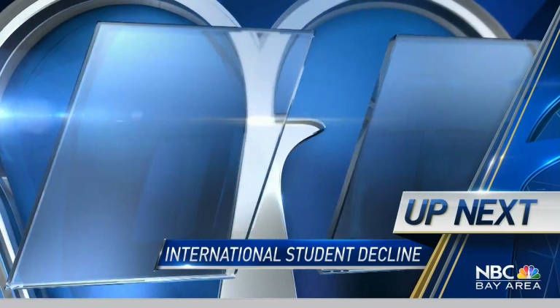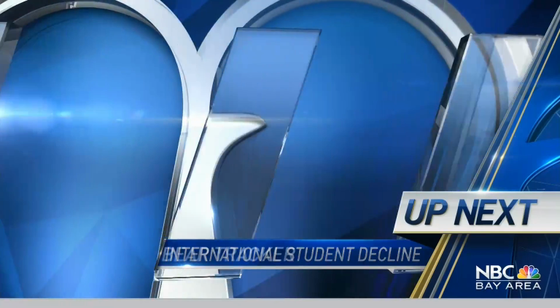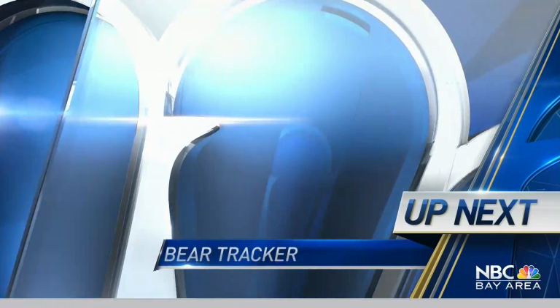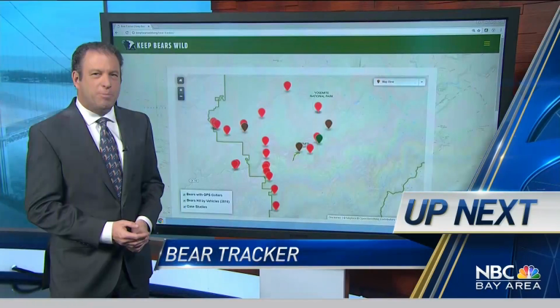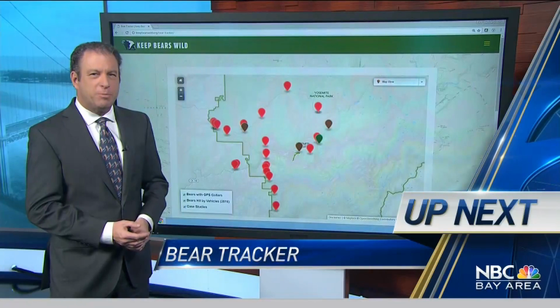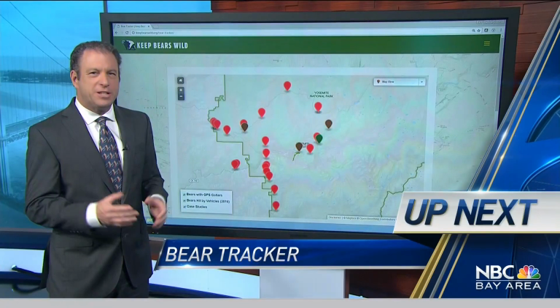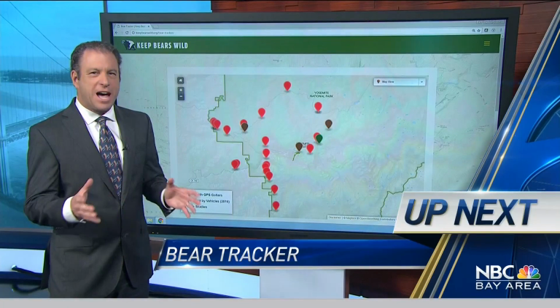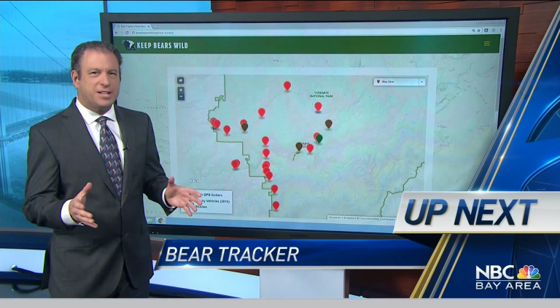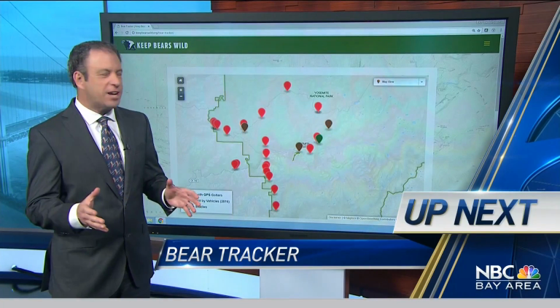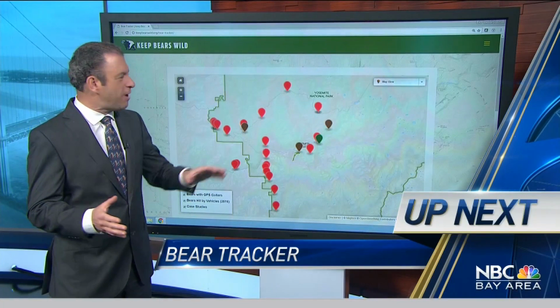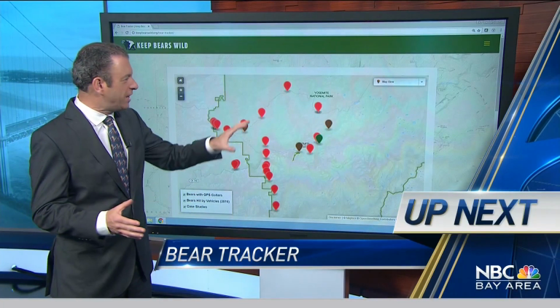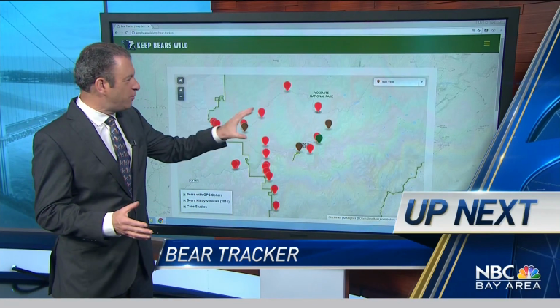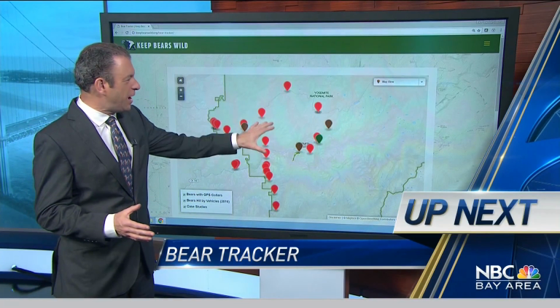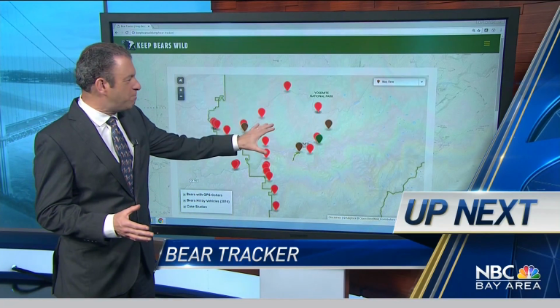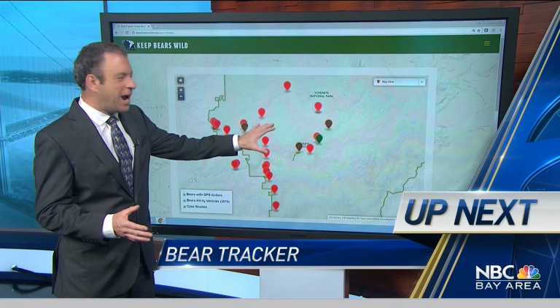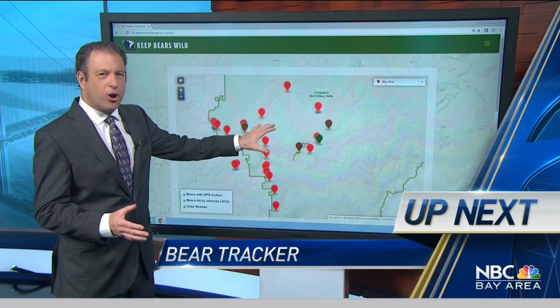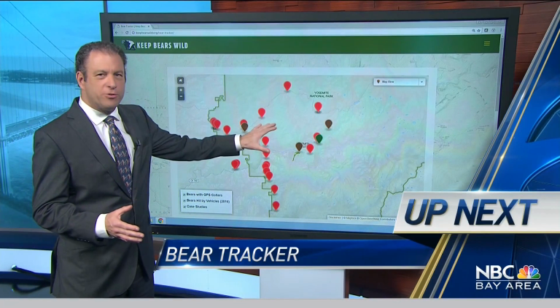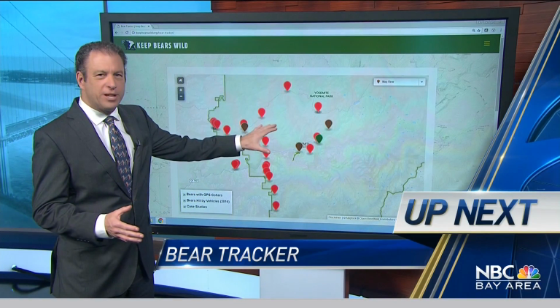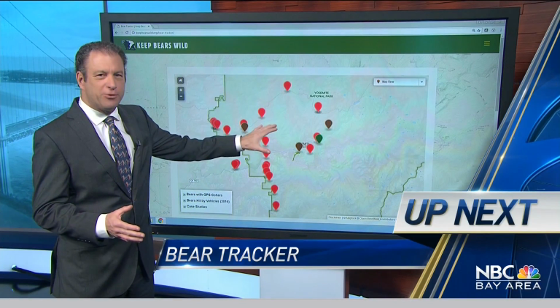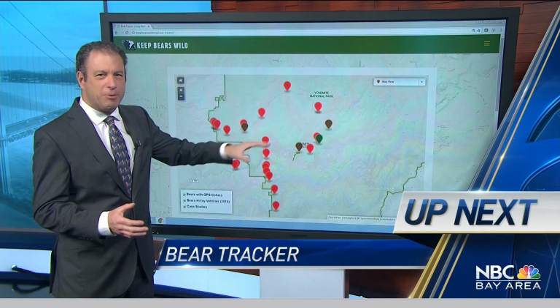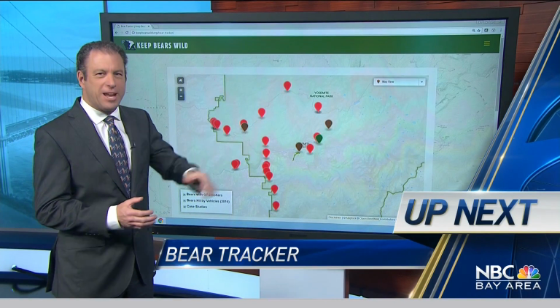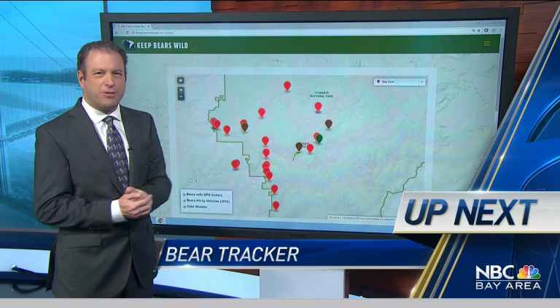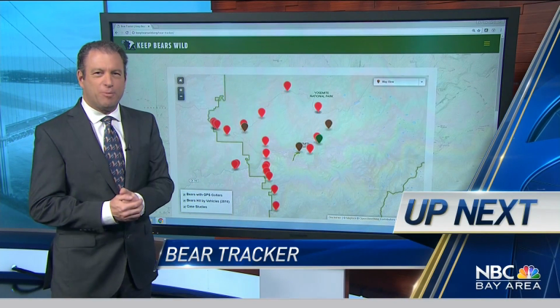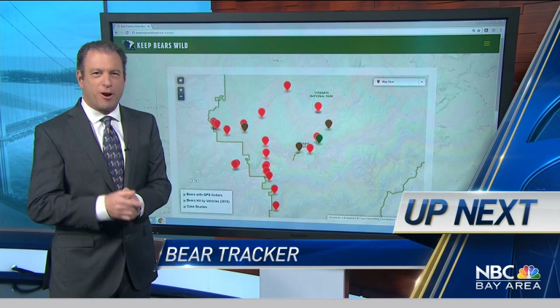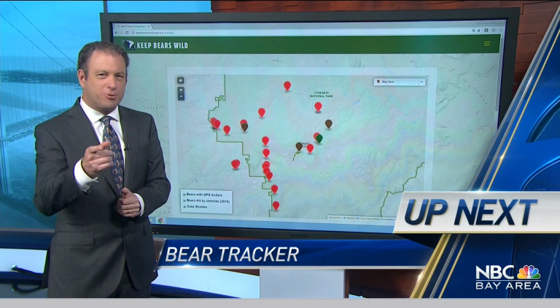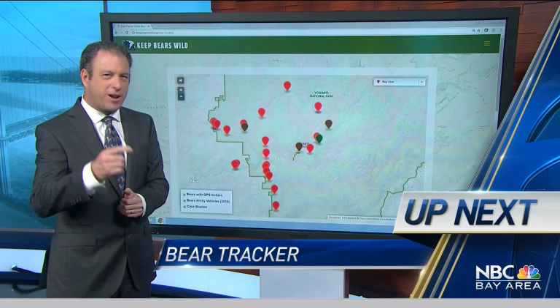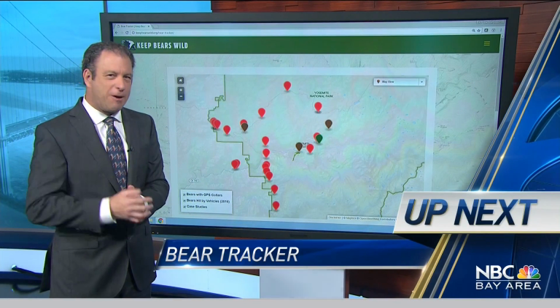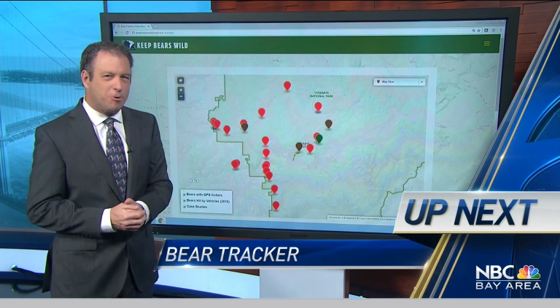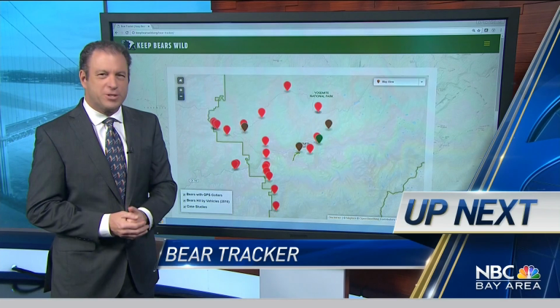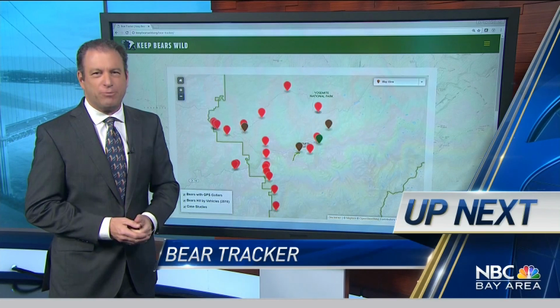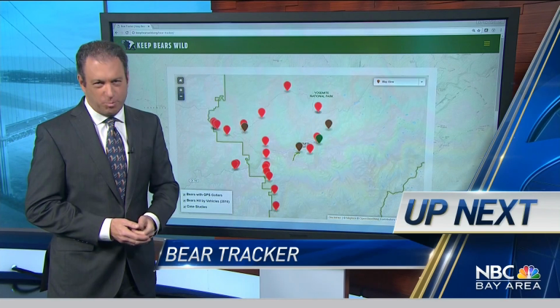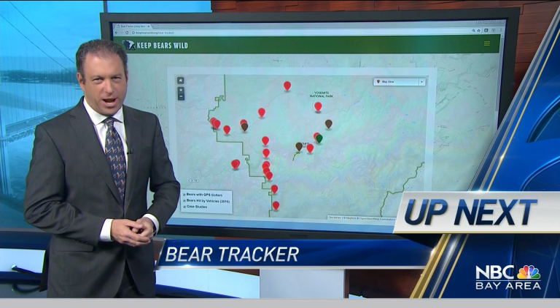I'm Scott Budman. It's high-tech tracking to find bears in Yosemite National Park. We'll show you how it works after the break.